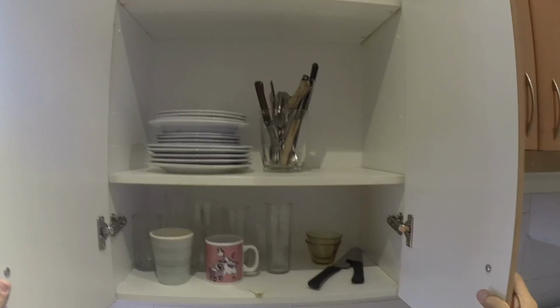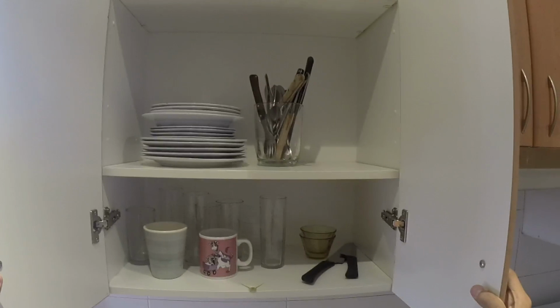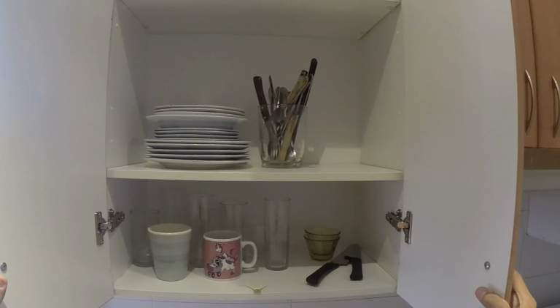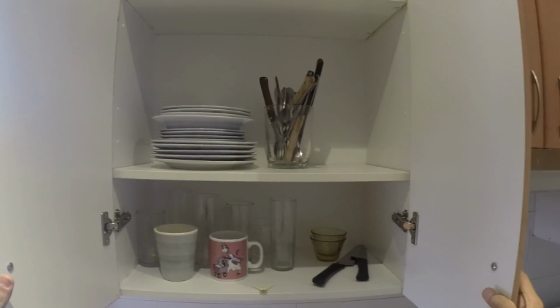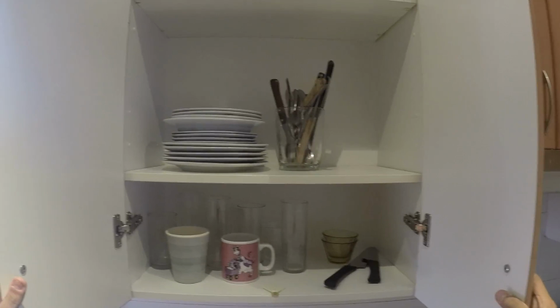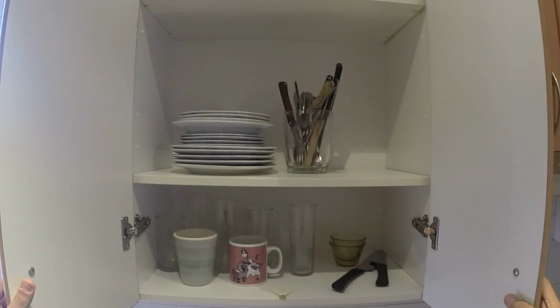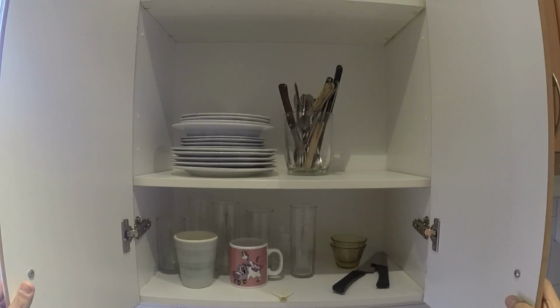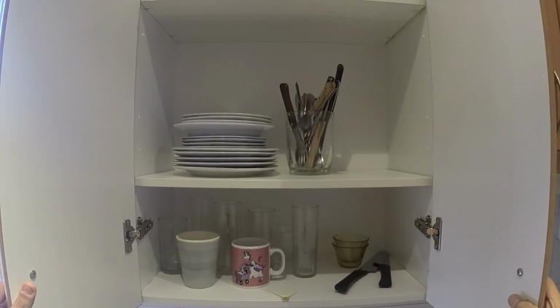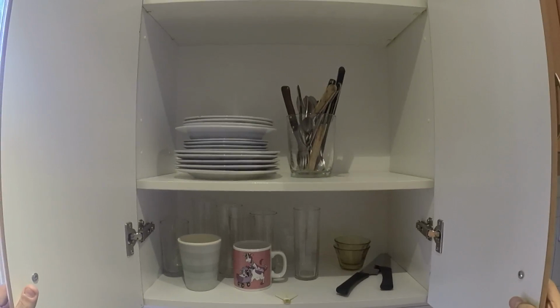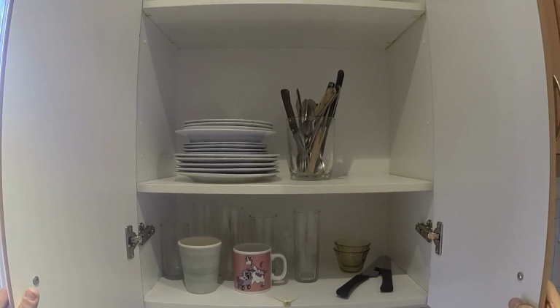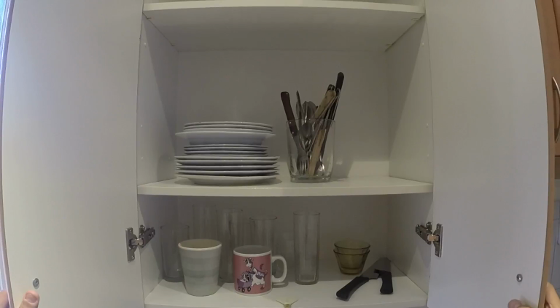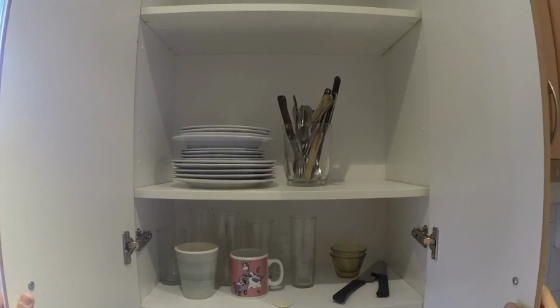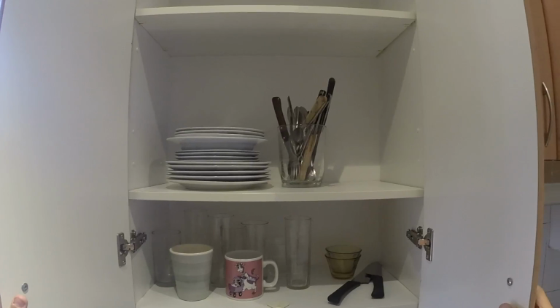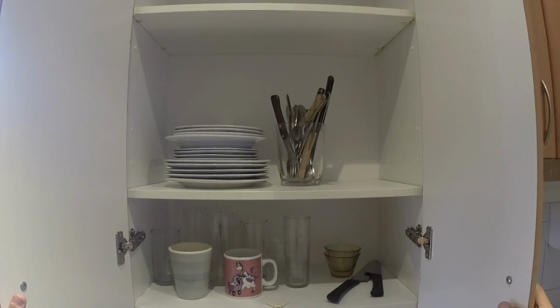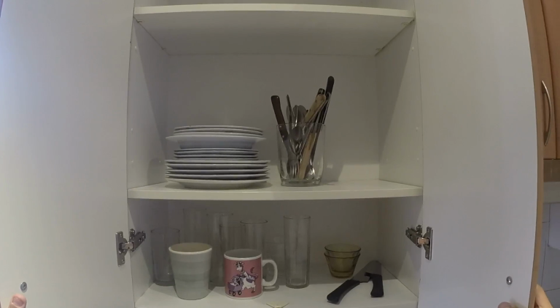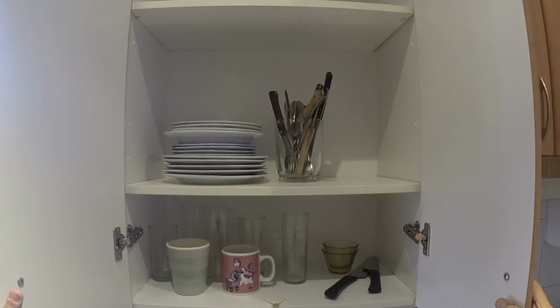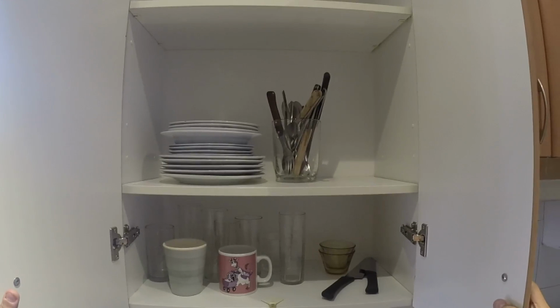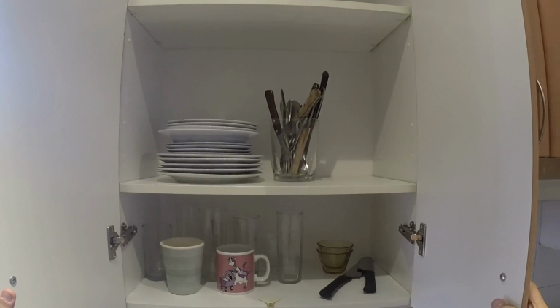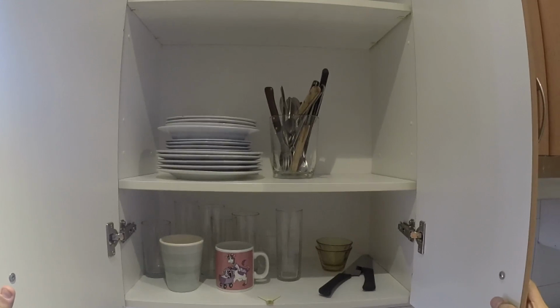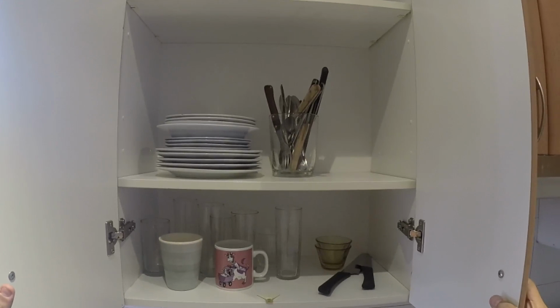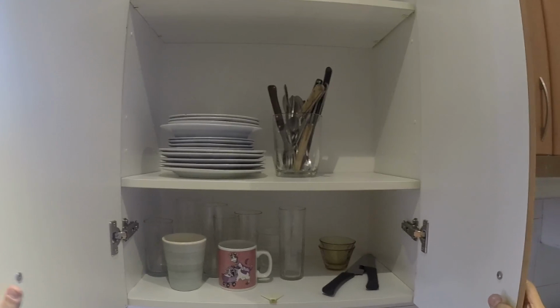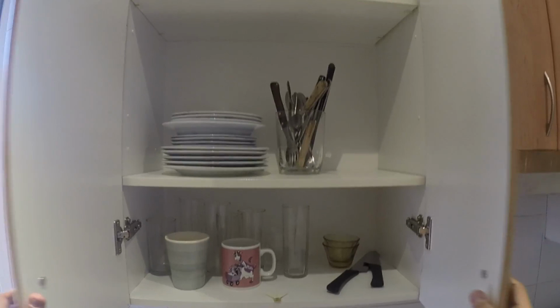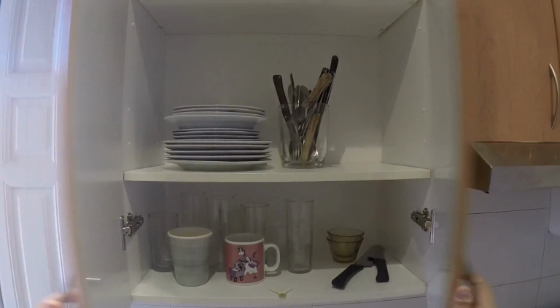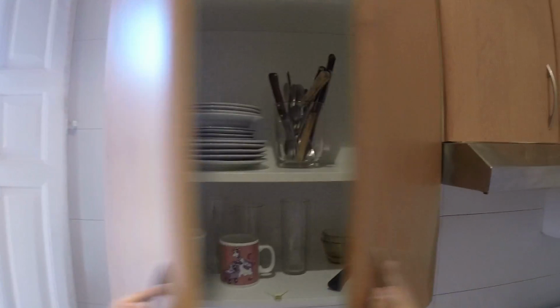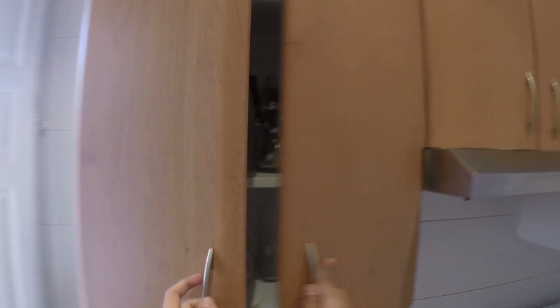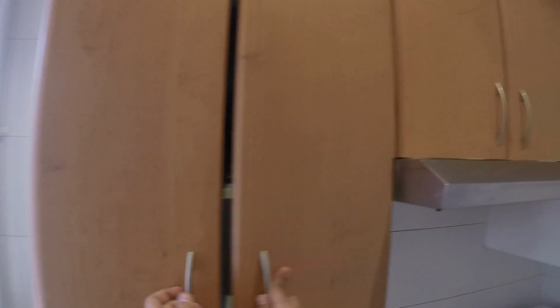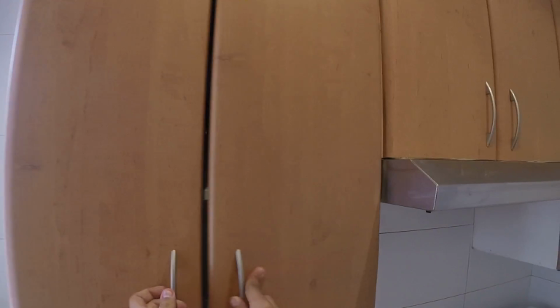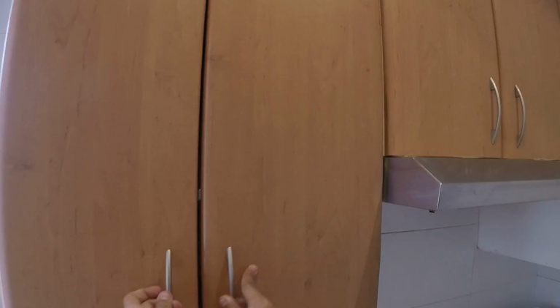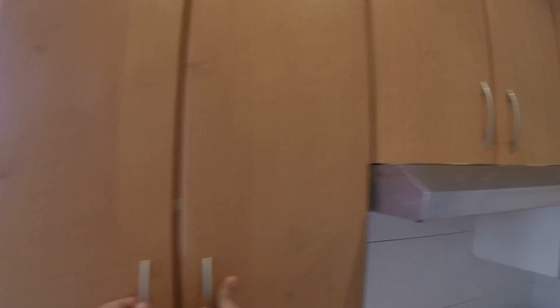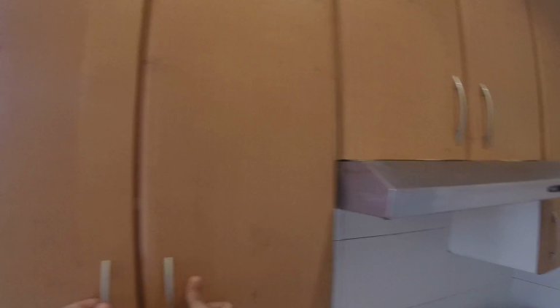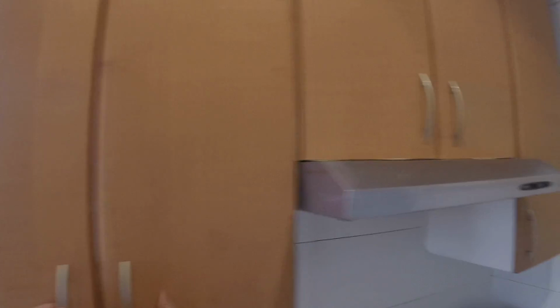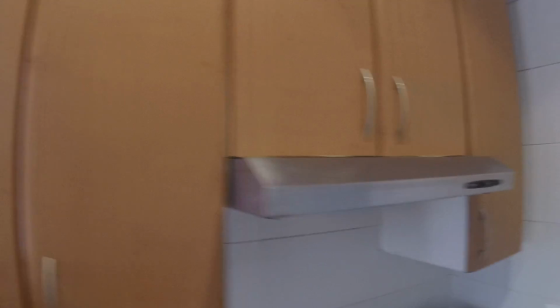We have everything we need — glasses, plates, mugs.